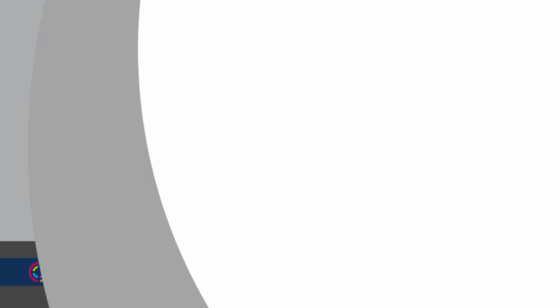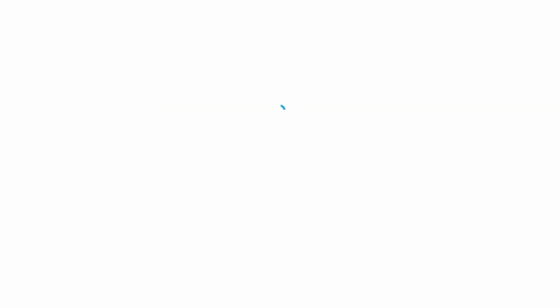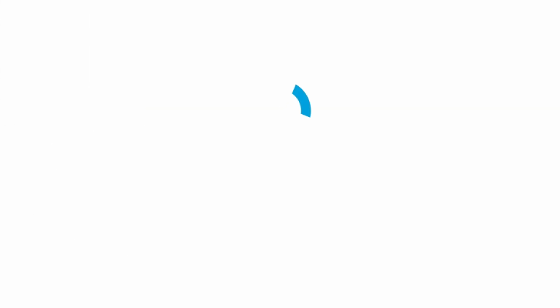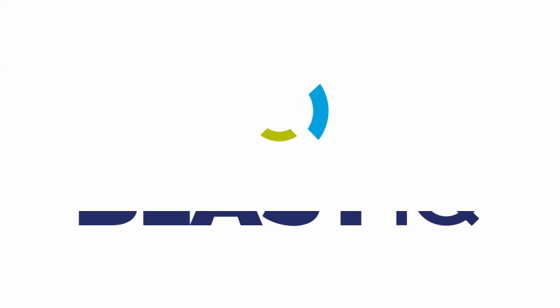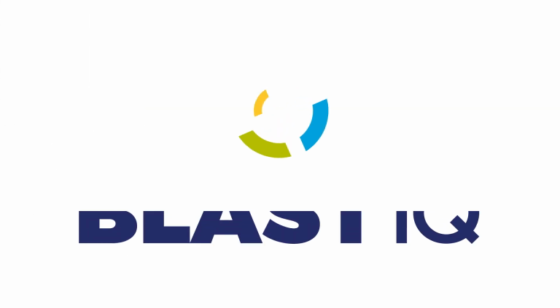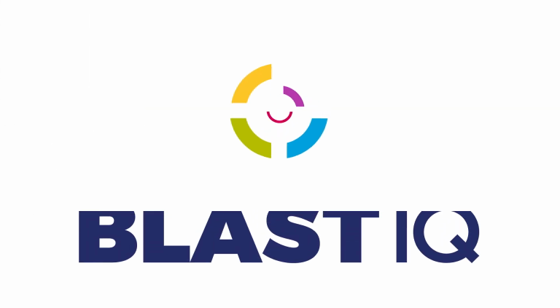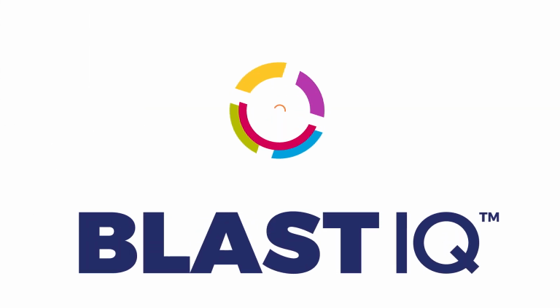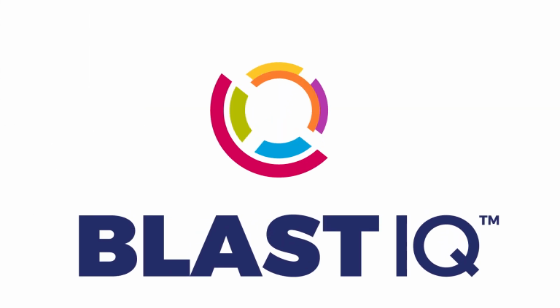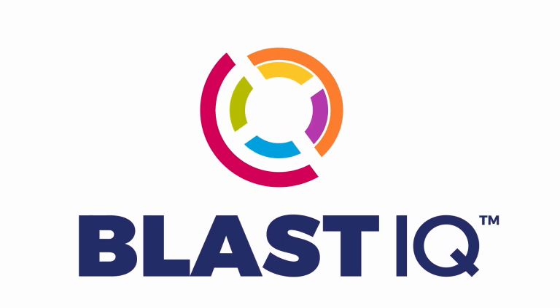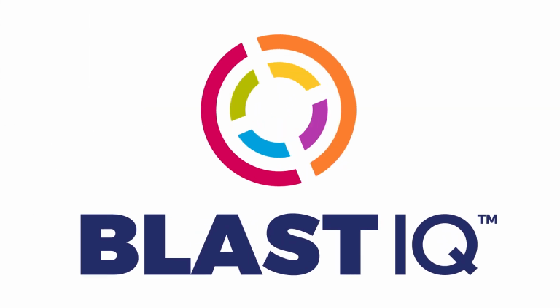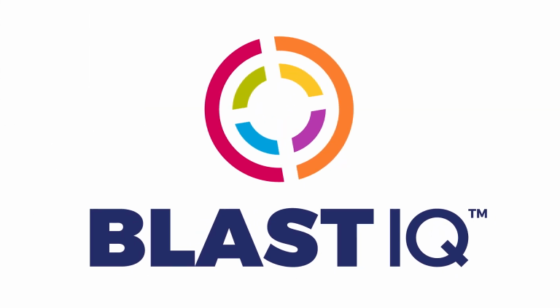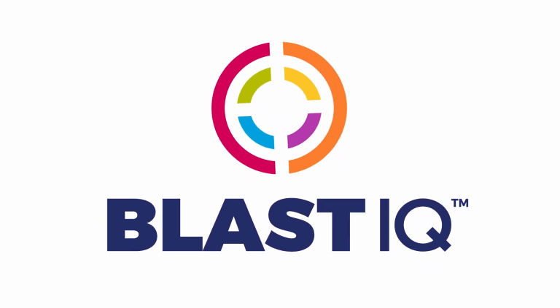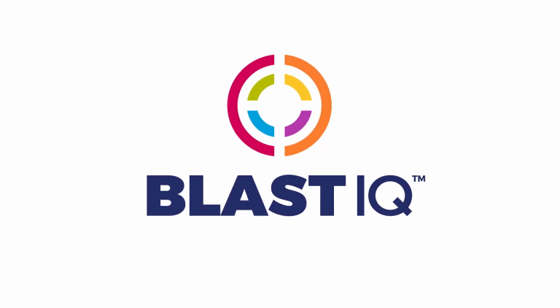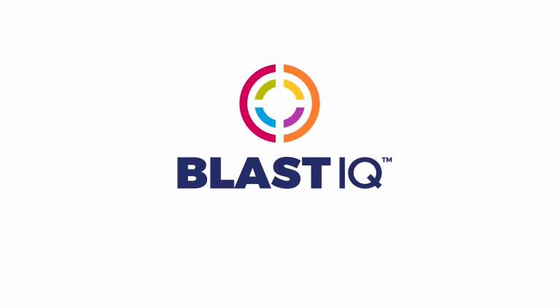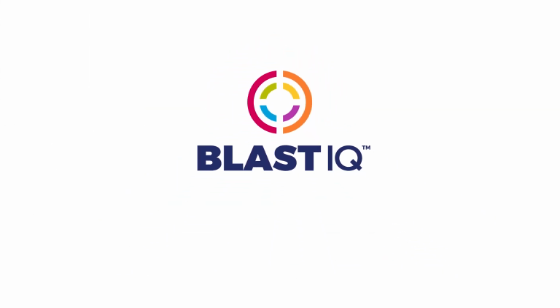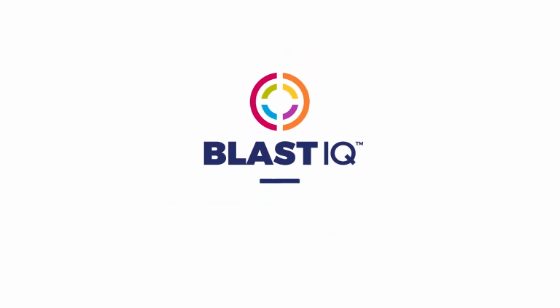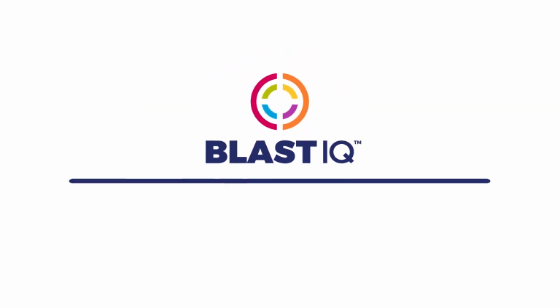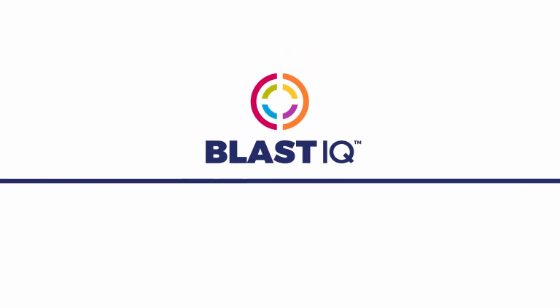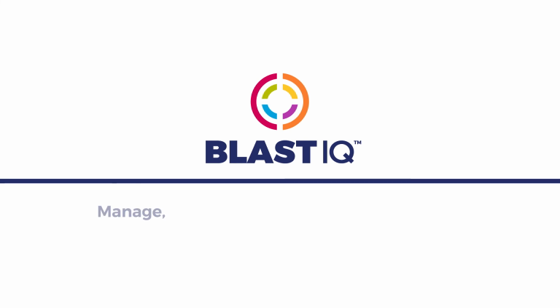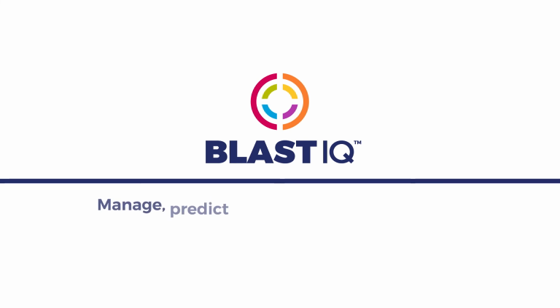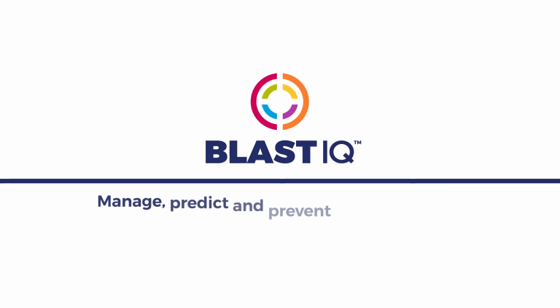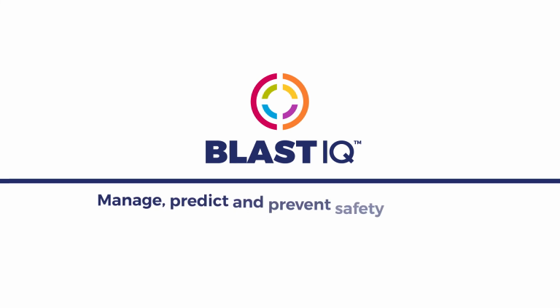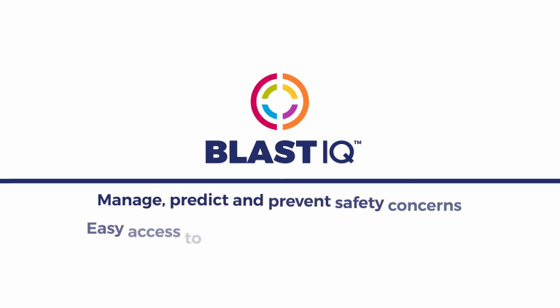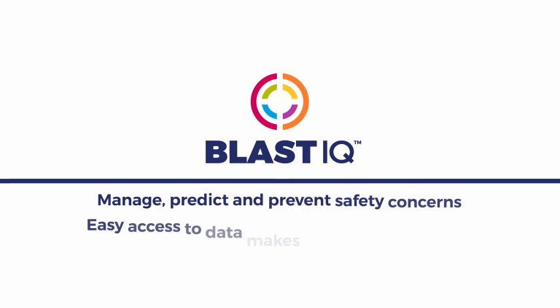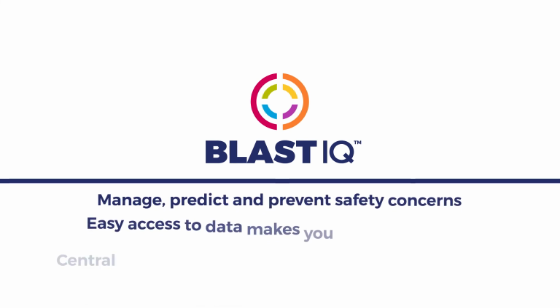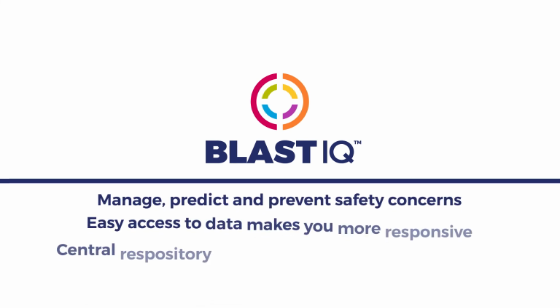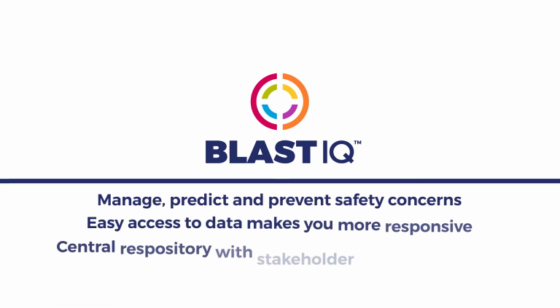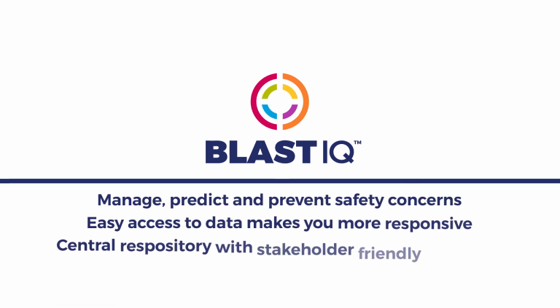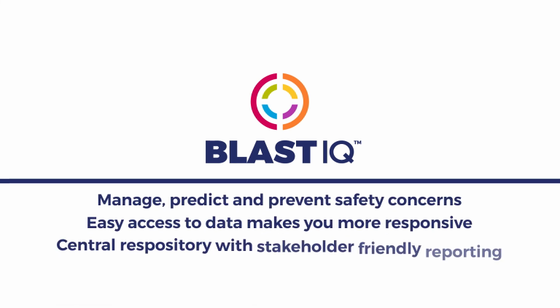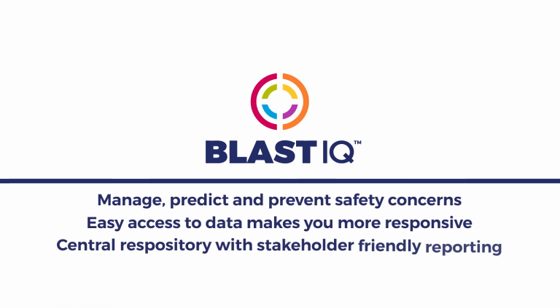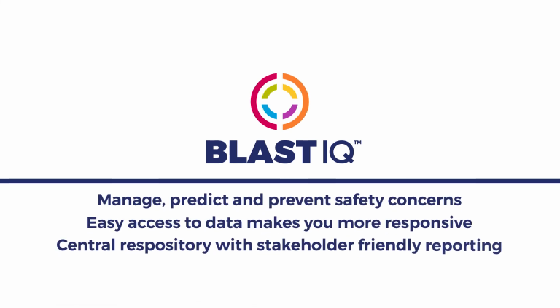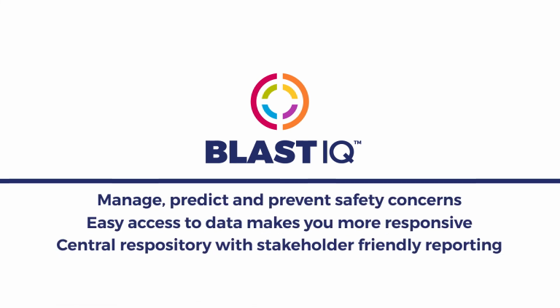If you need transparency and traceability for safety and compliance, Blast IQ could be for you.